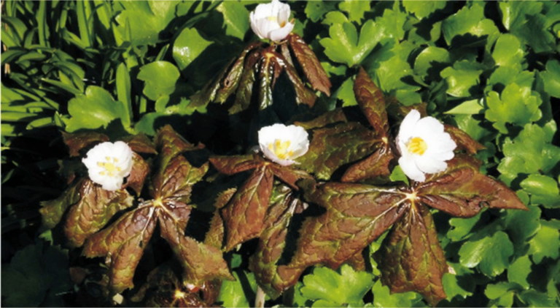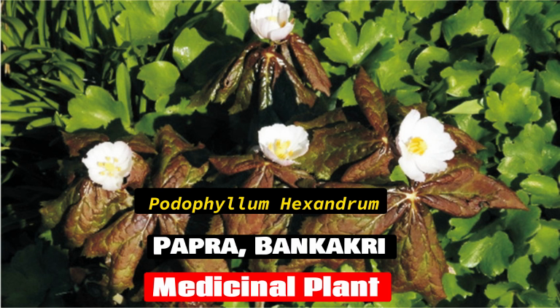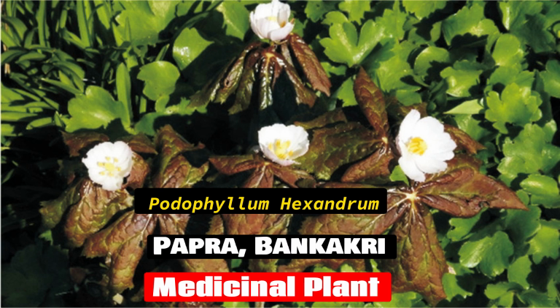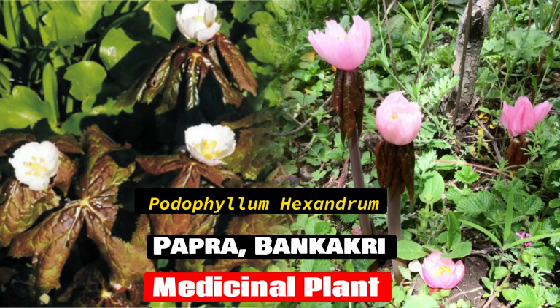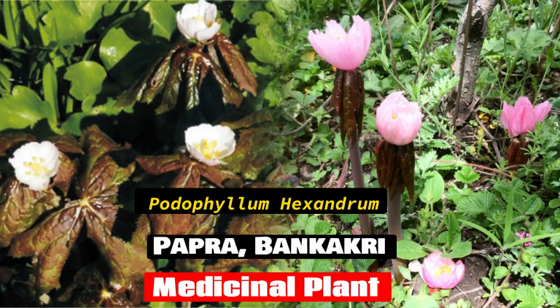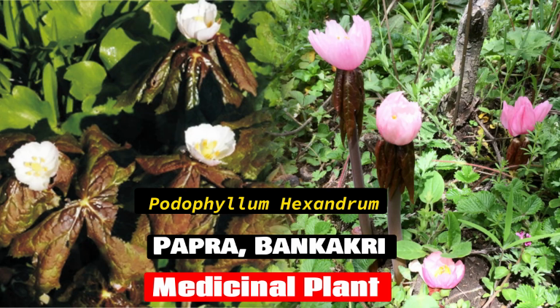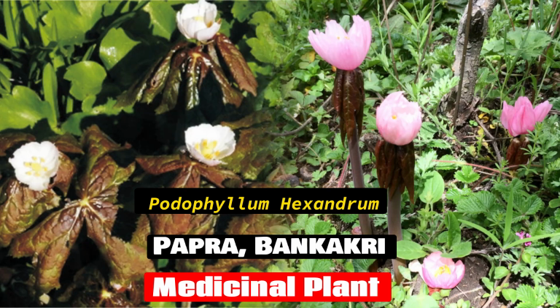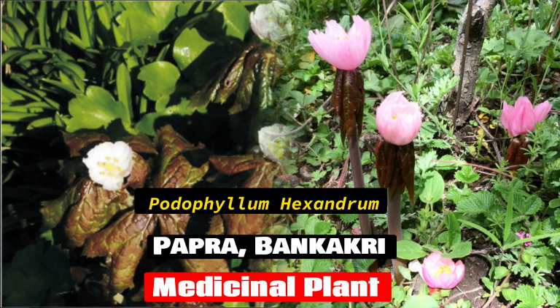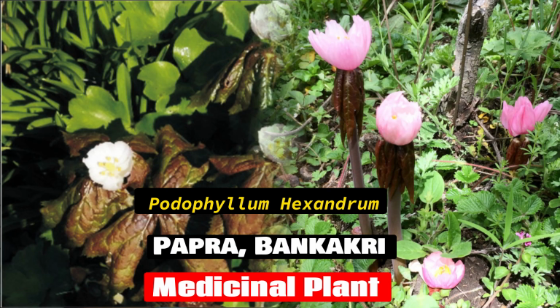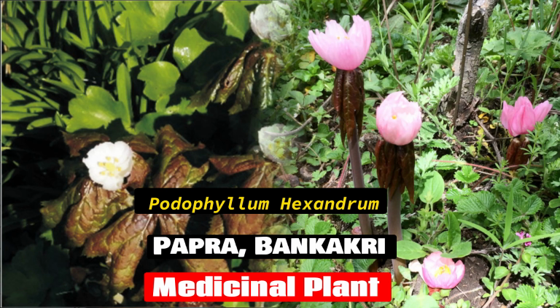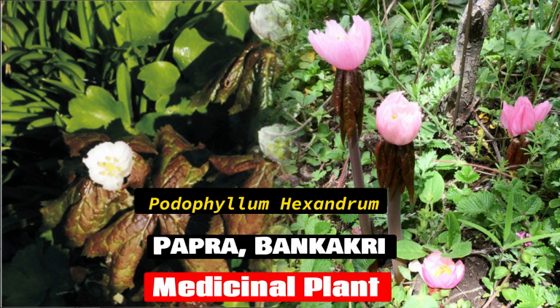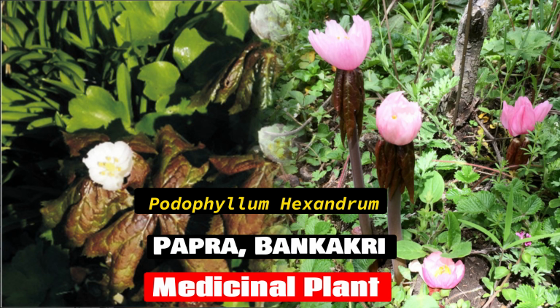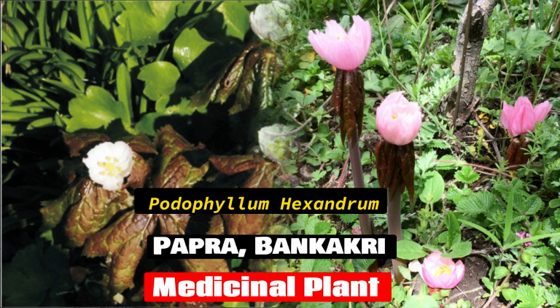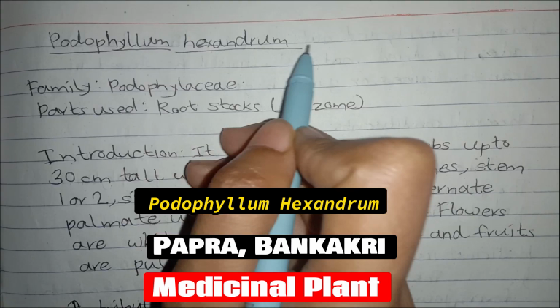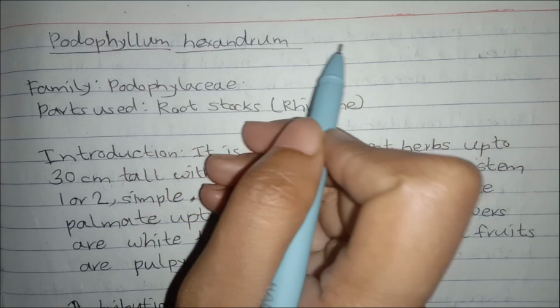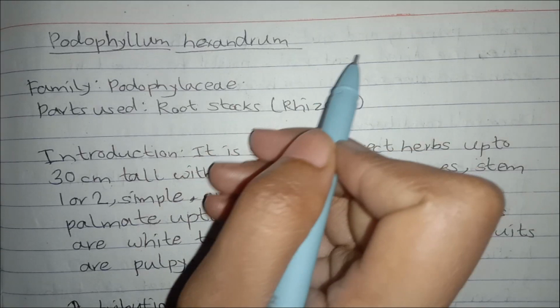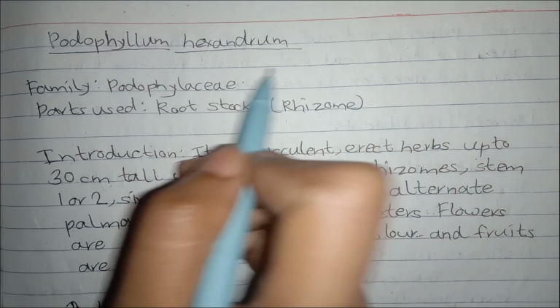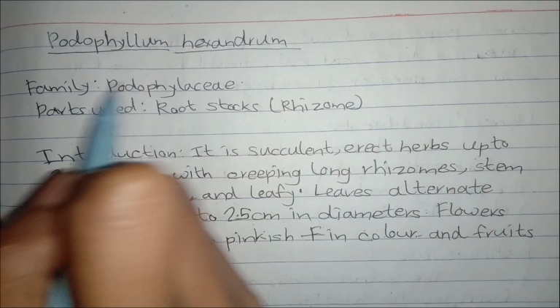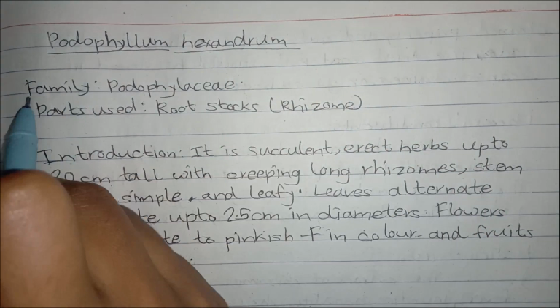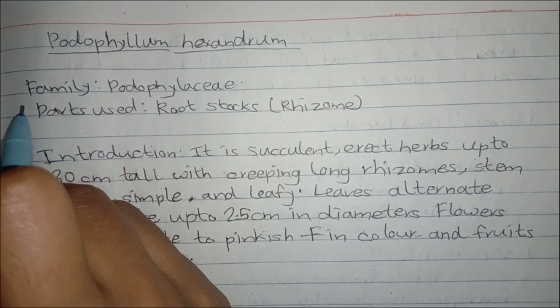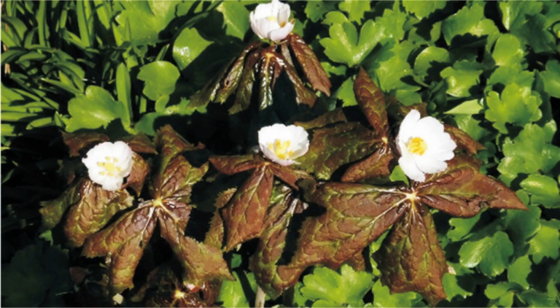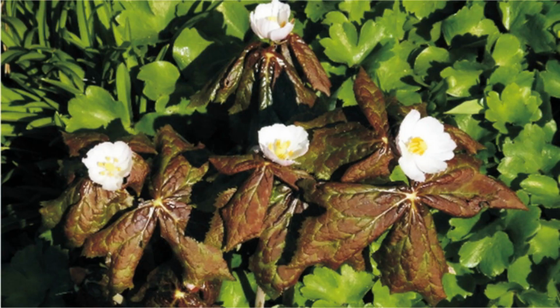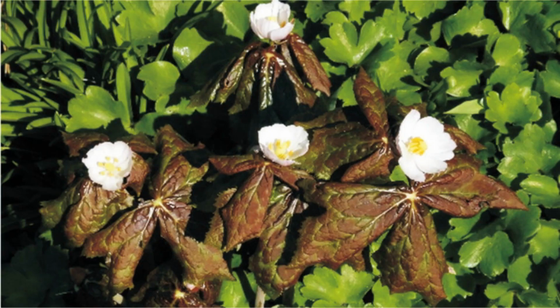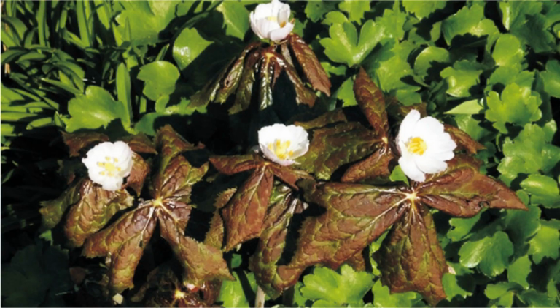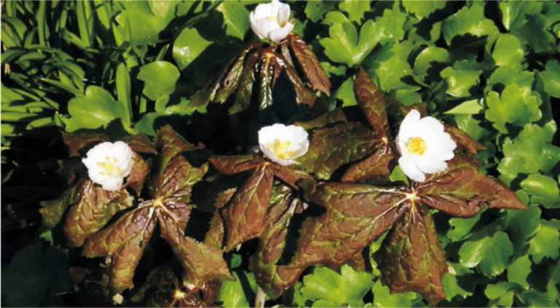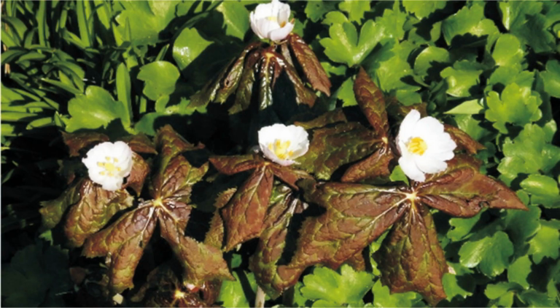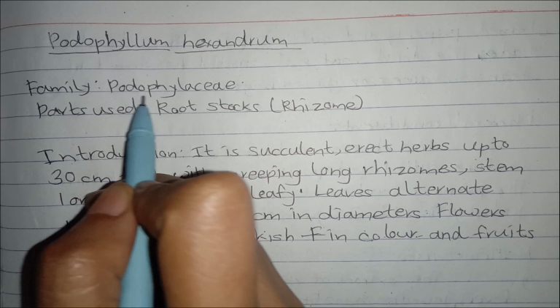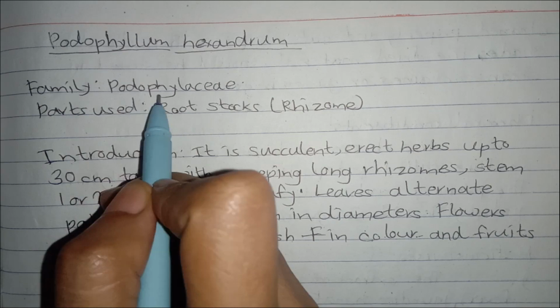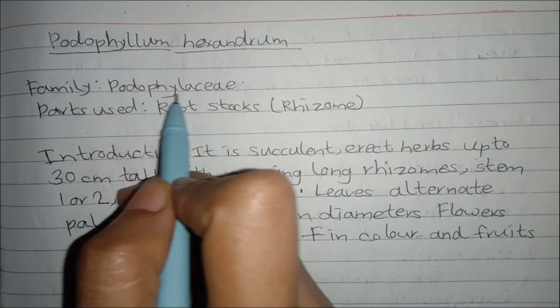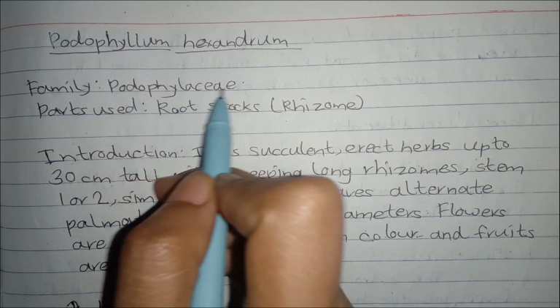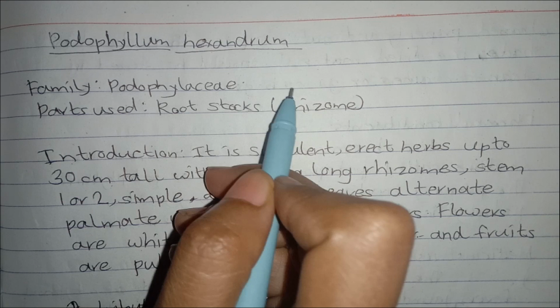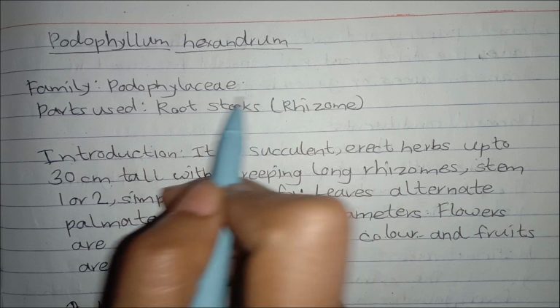Today we are going to study about Porophyllum hexandrum. It belongs to the family Porophyllaceae.